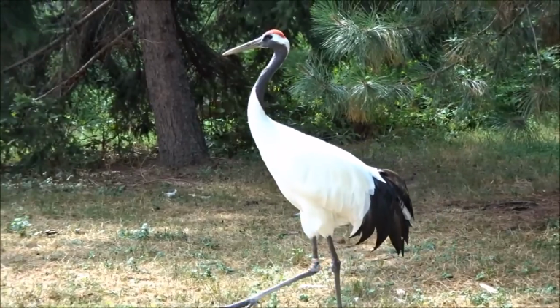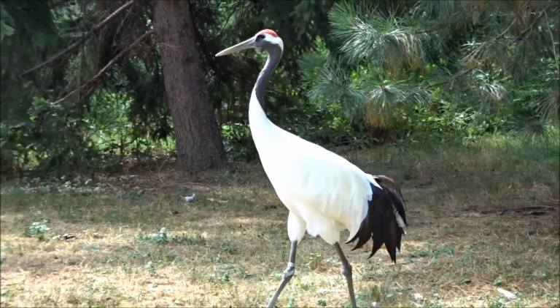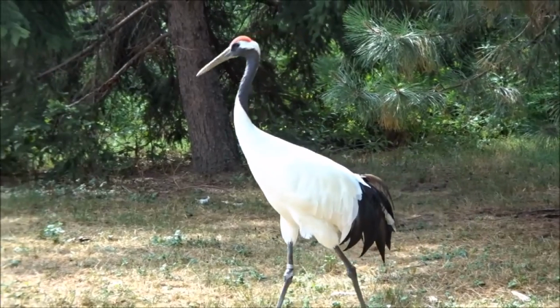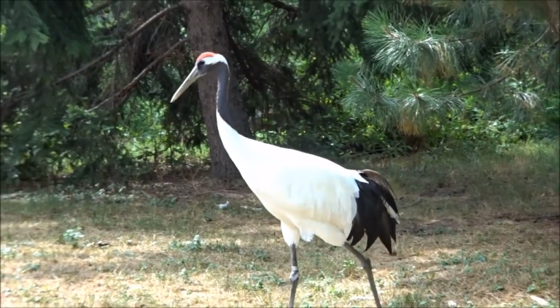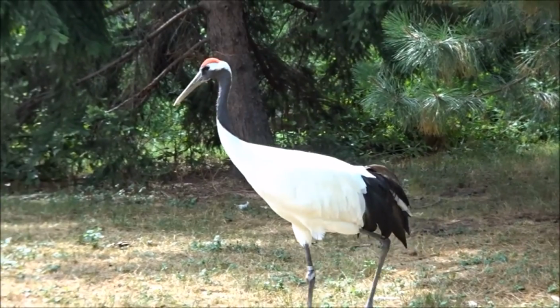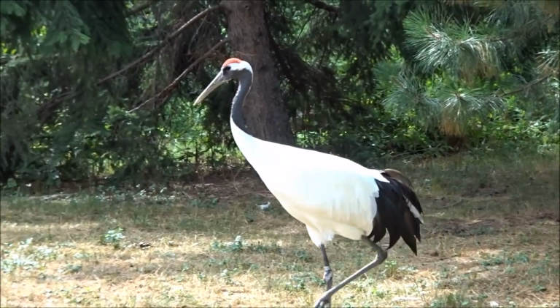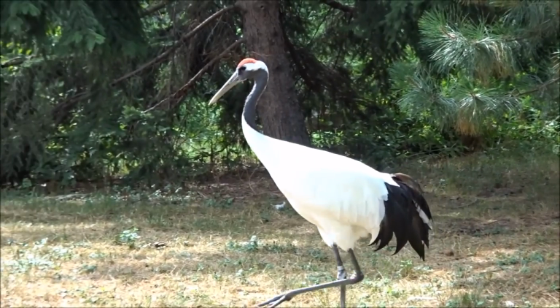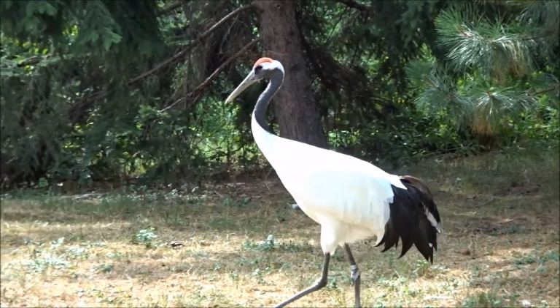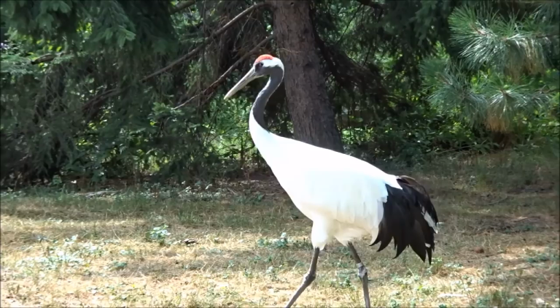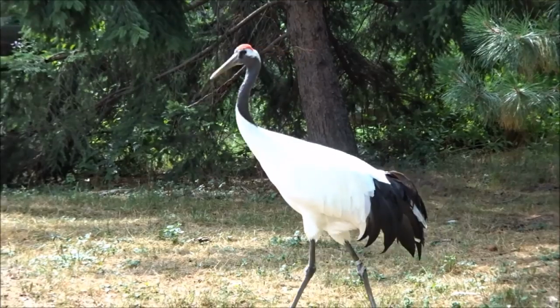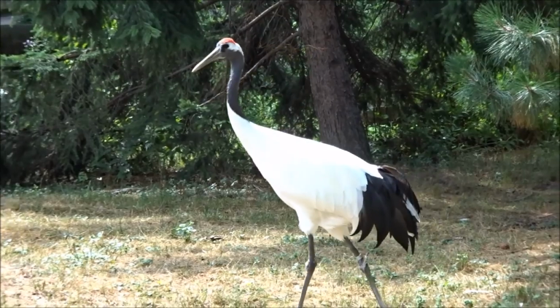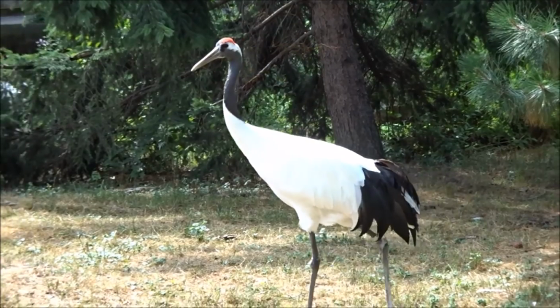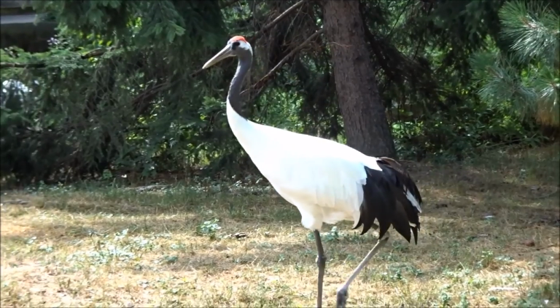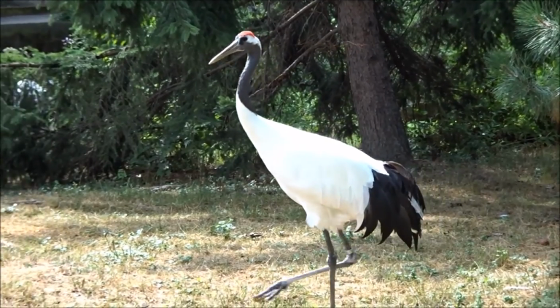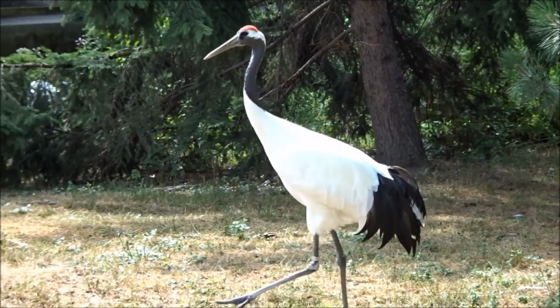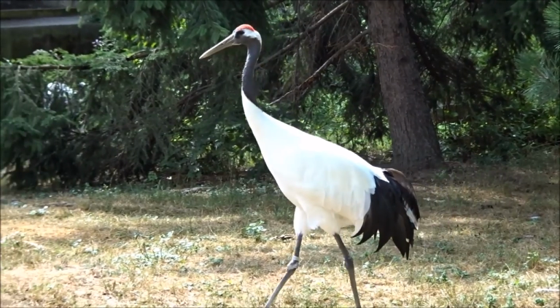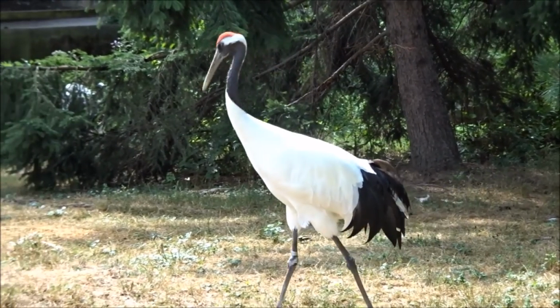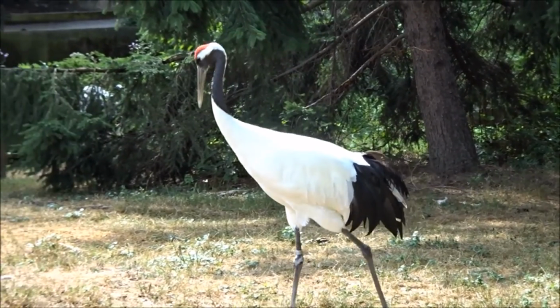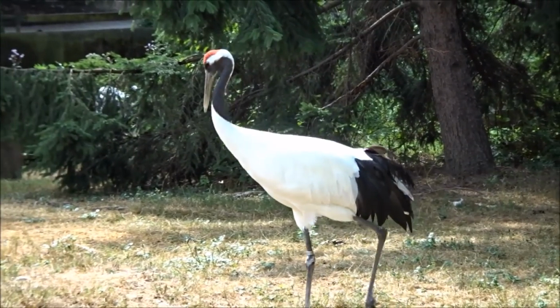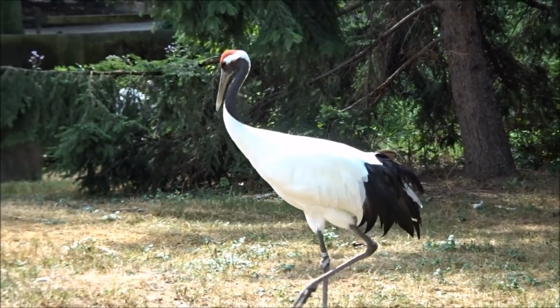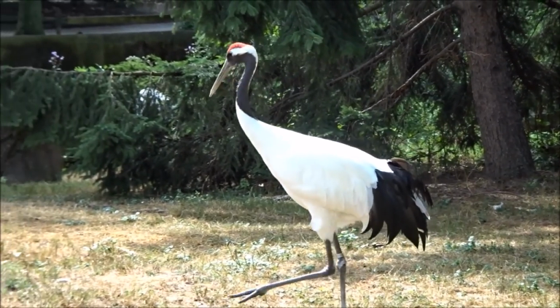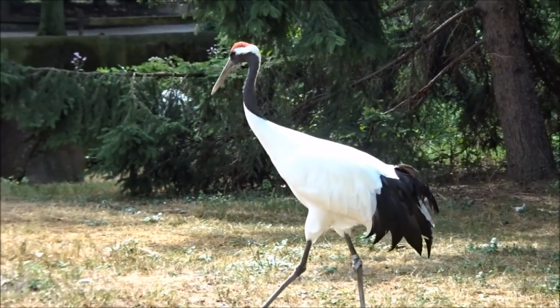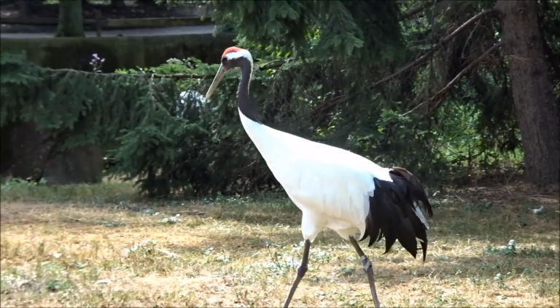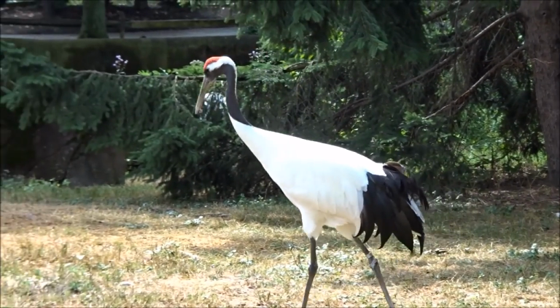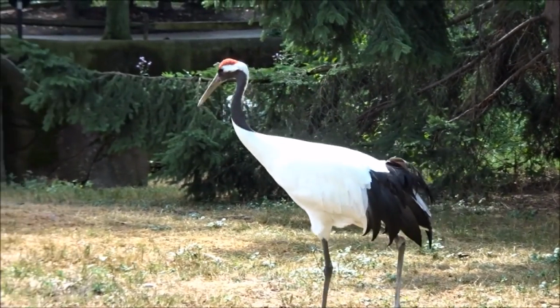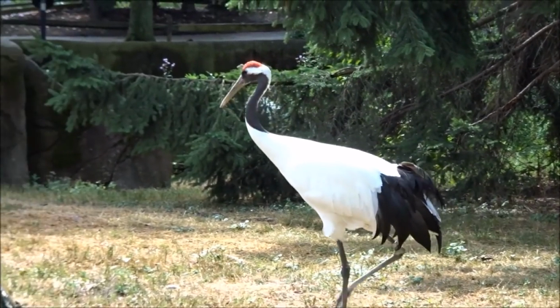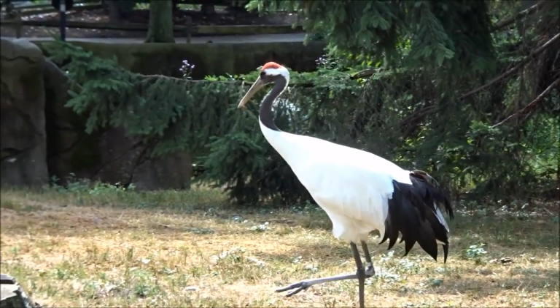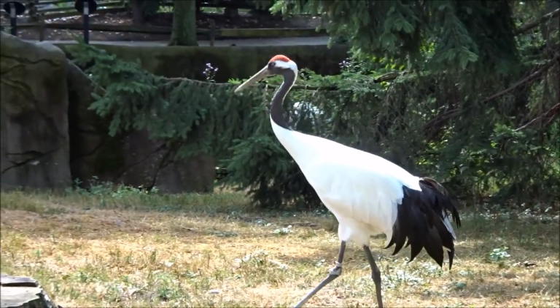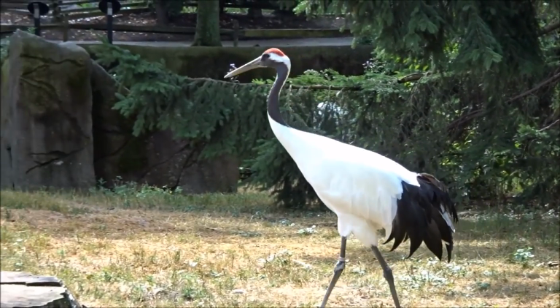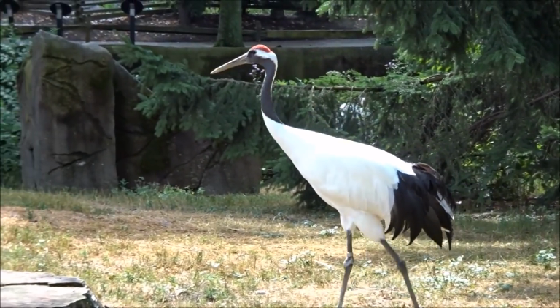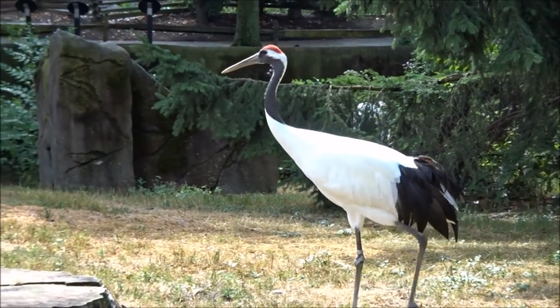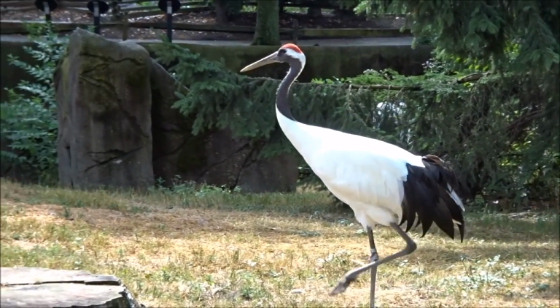Here we have a red-crowned crane. It gets its name from that red head it has.